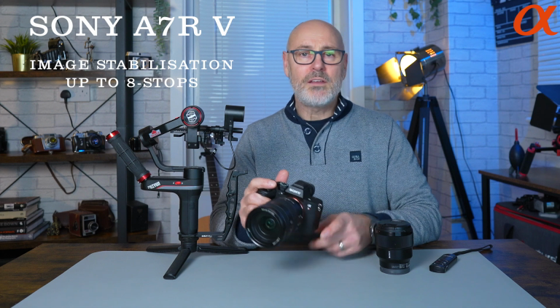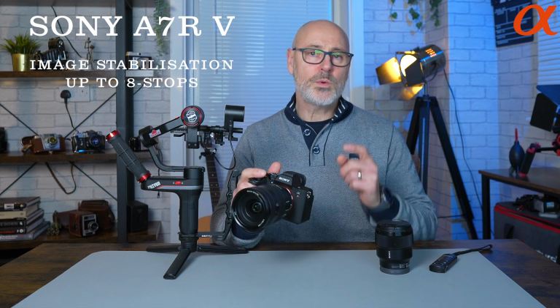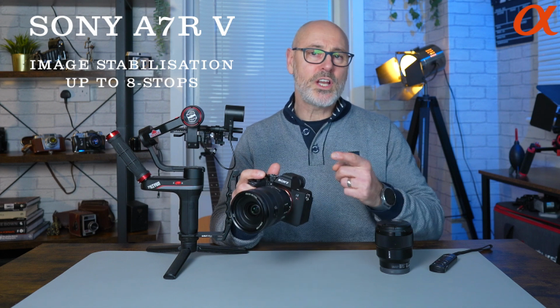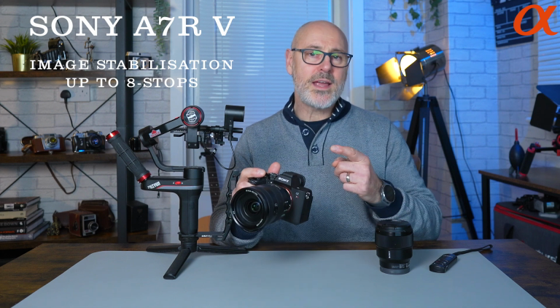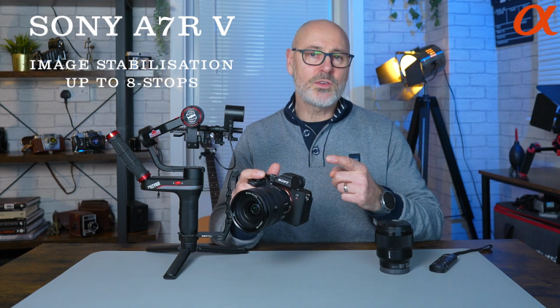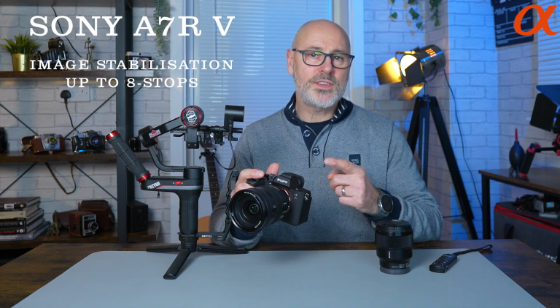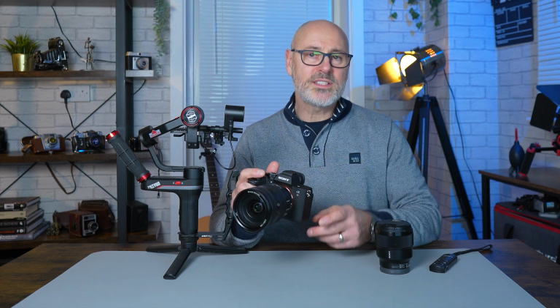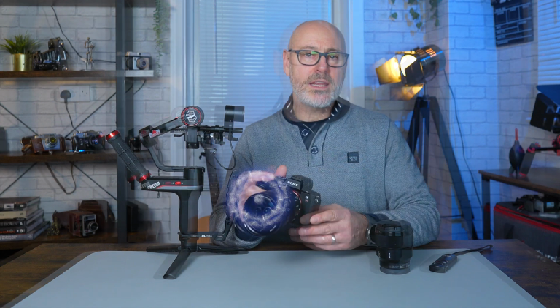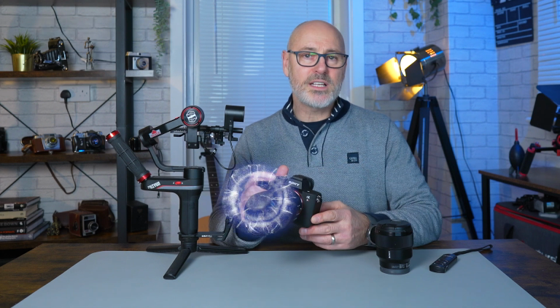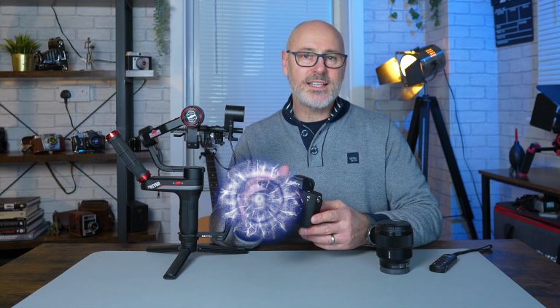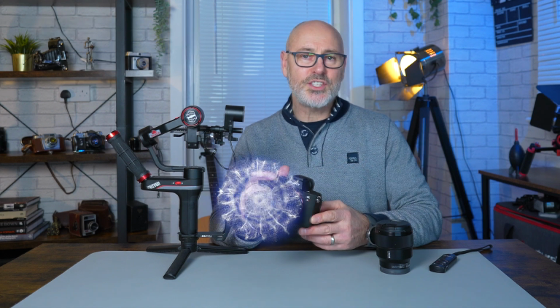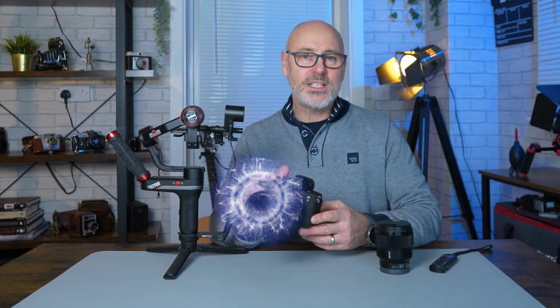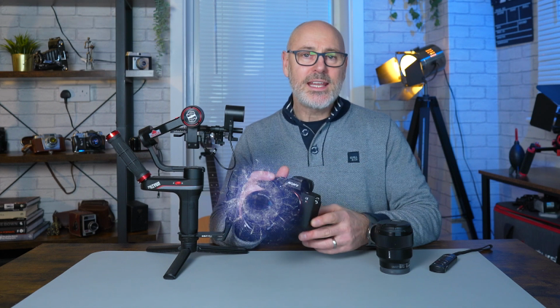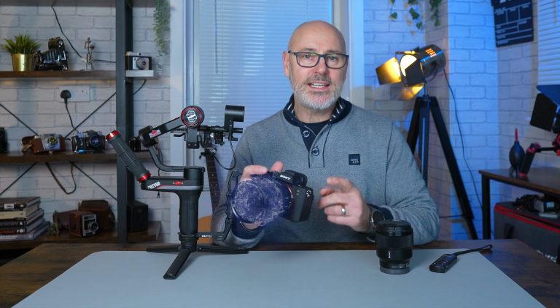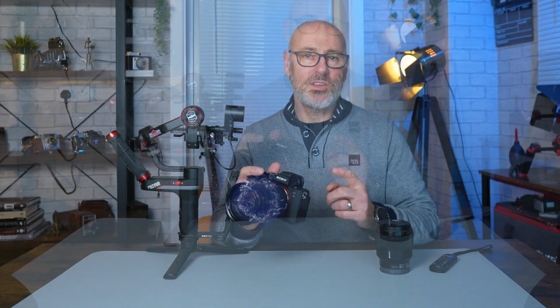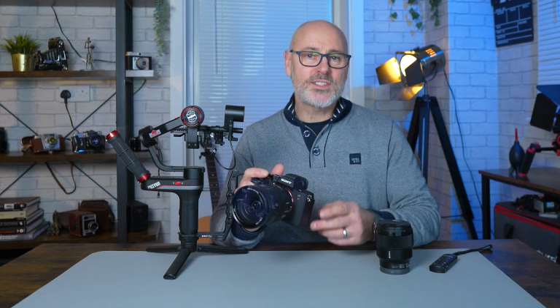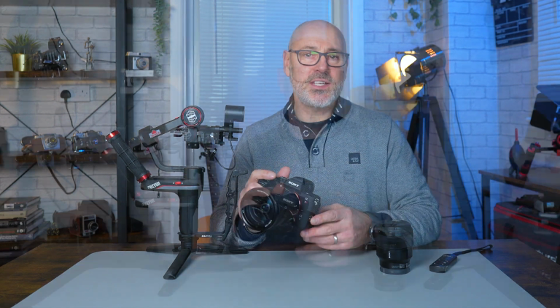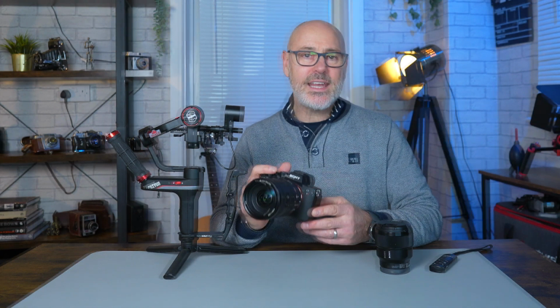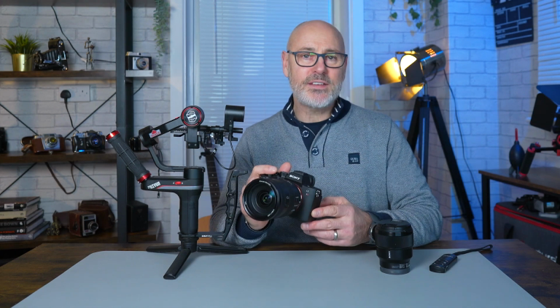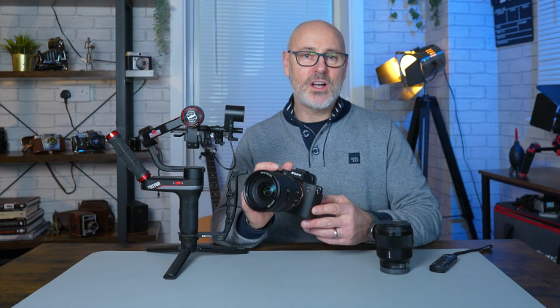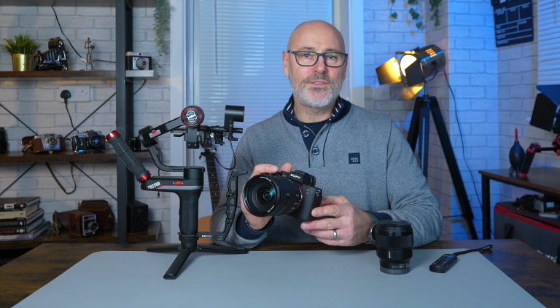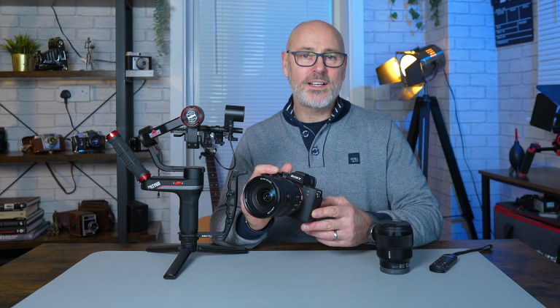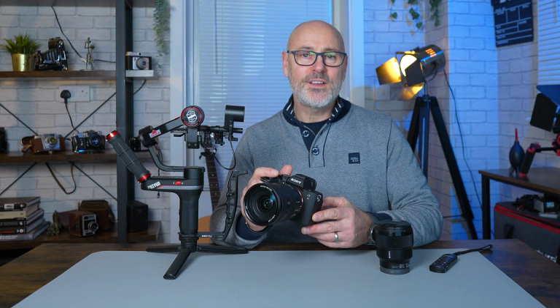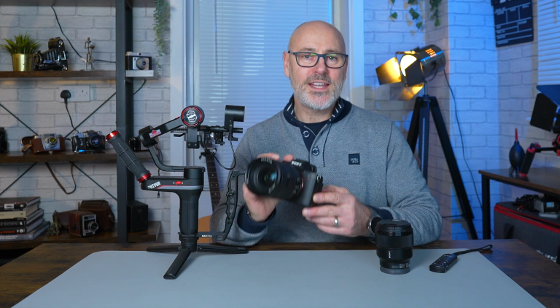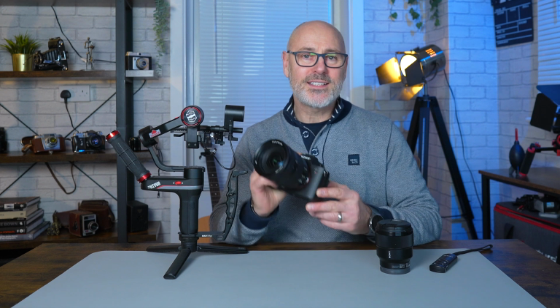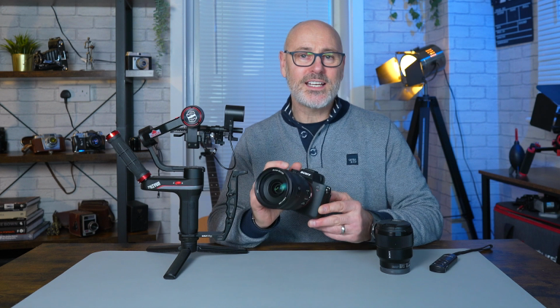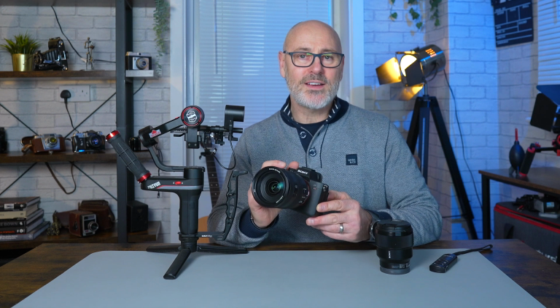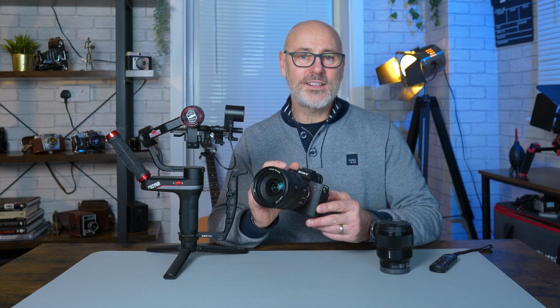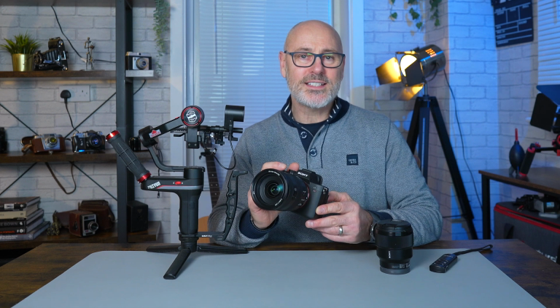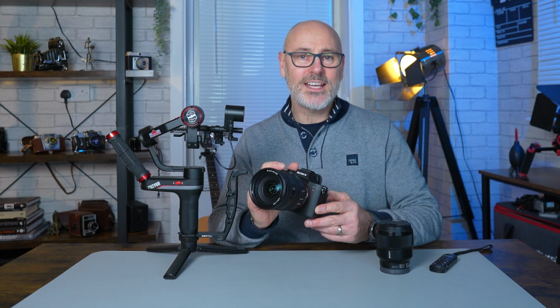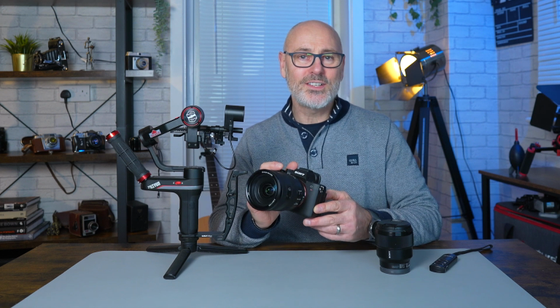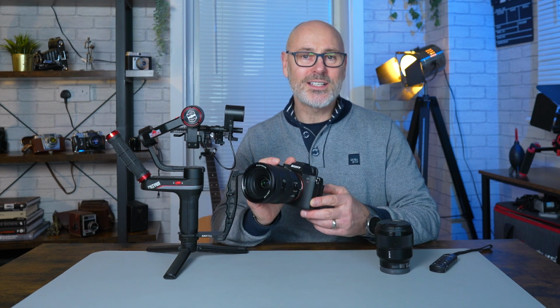If you want to know how good the image stabilization is on the Sony A7R5, then stick around and let's take a look.